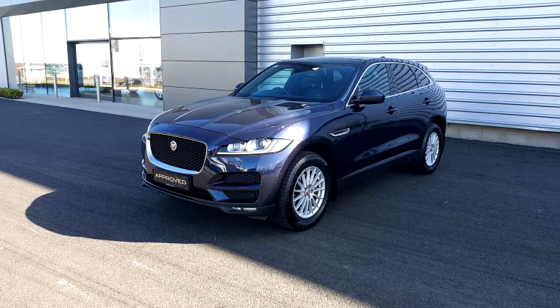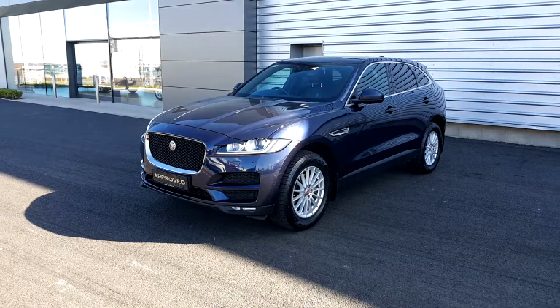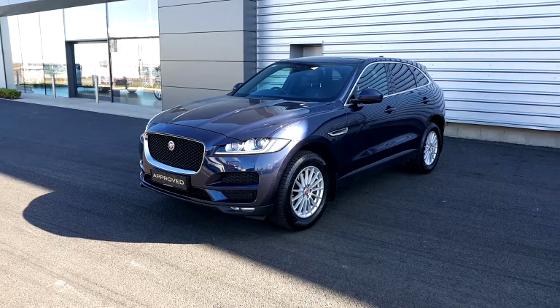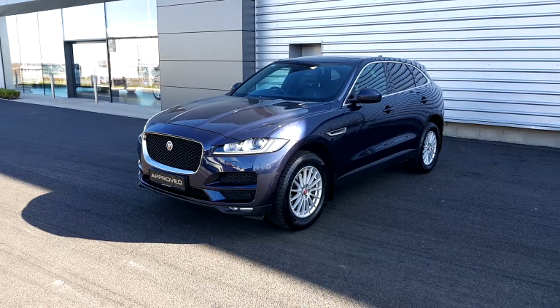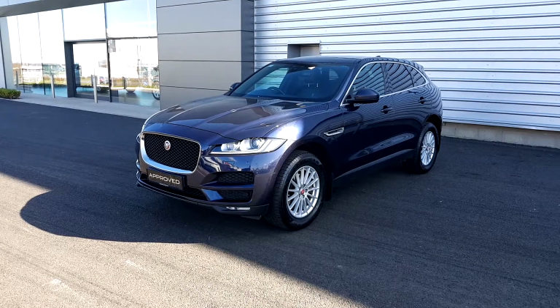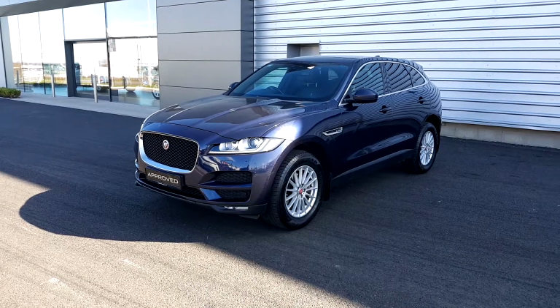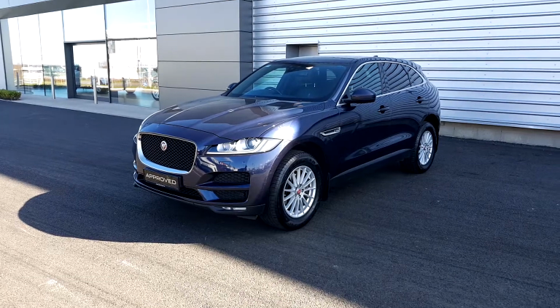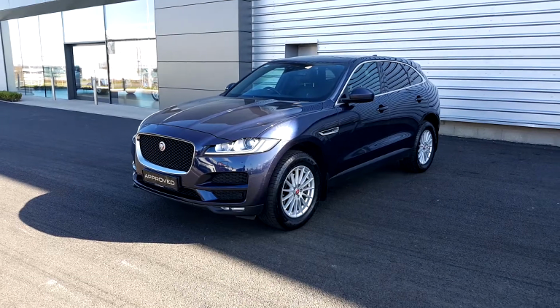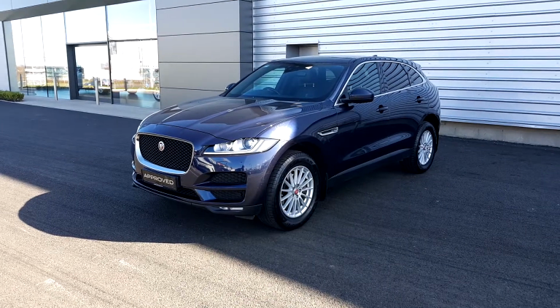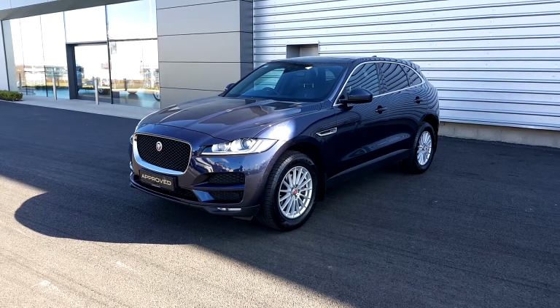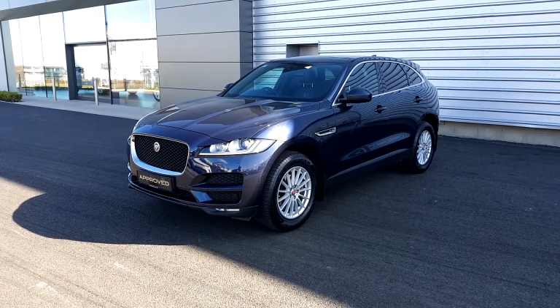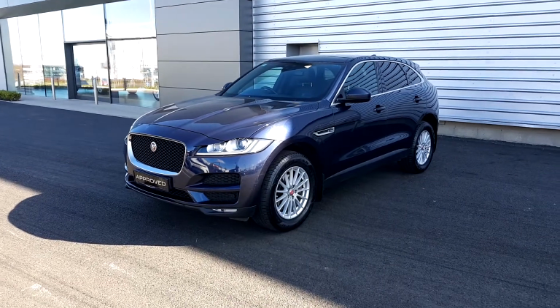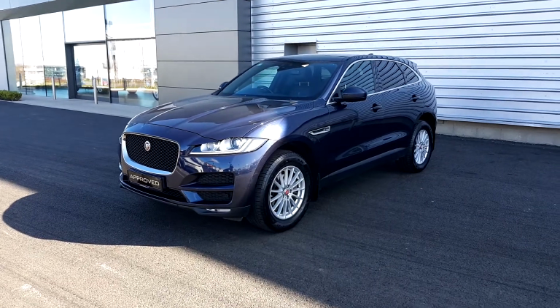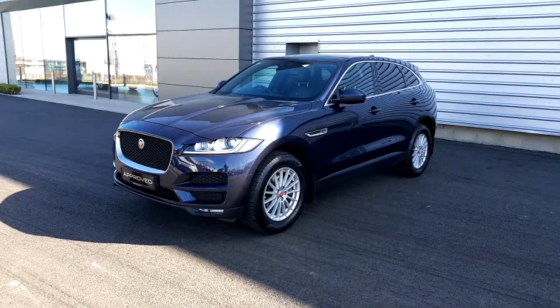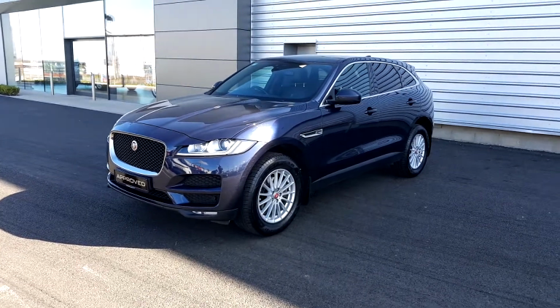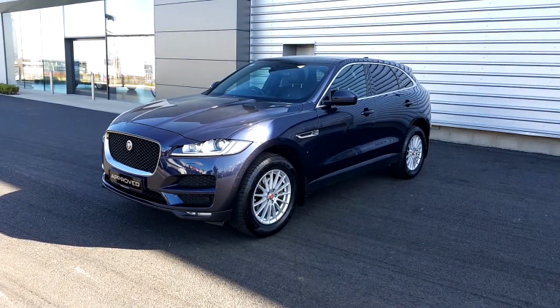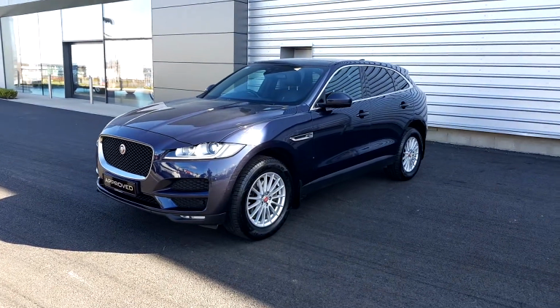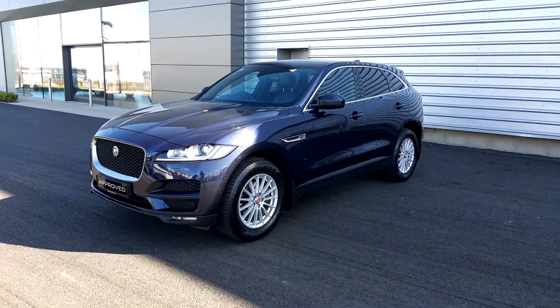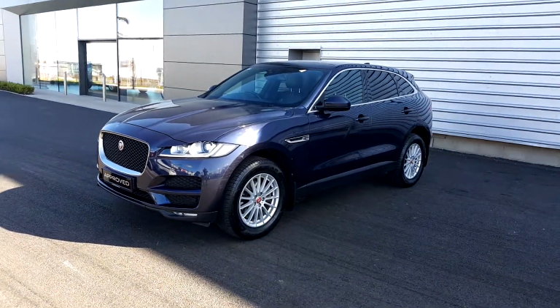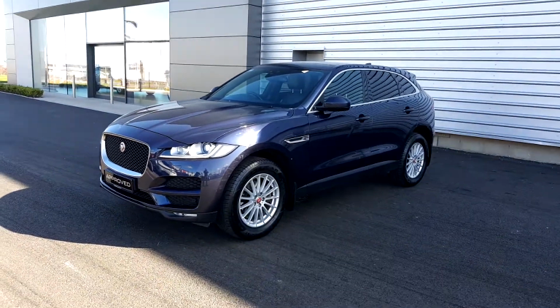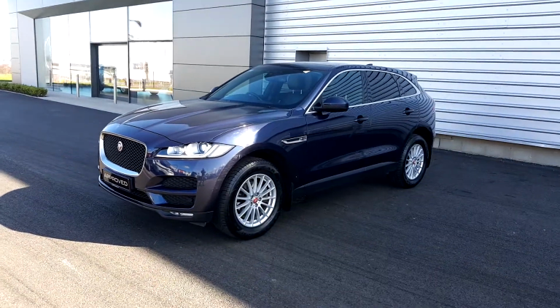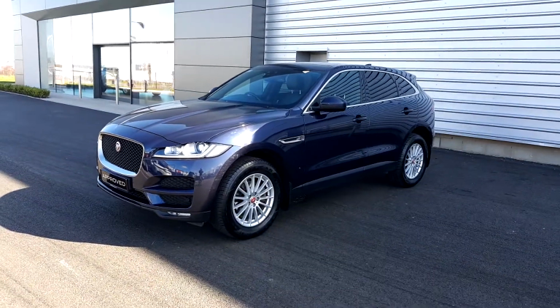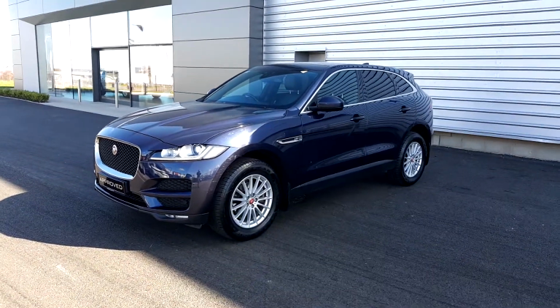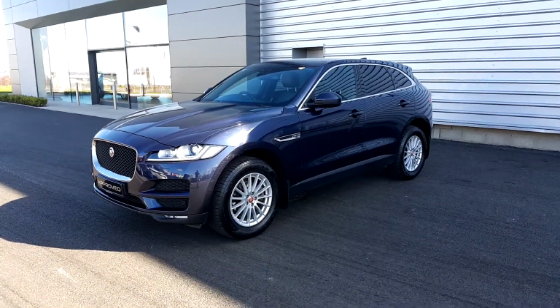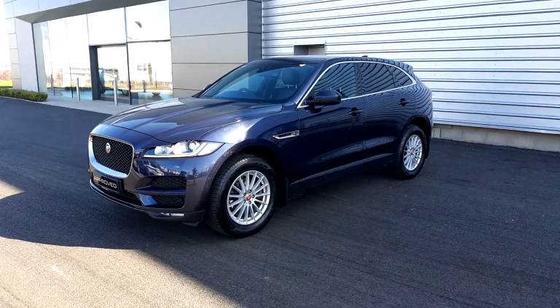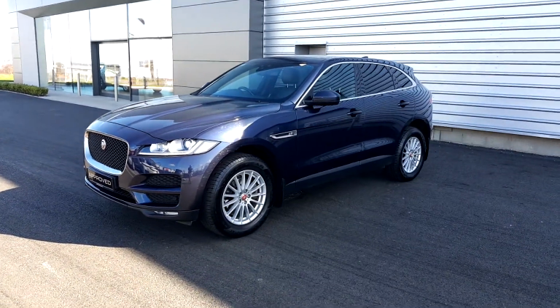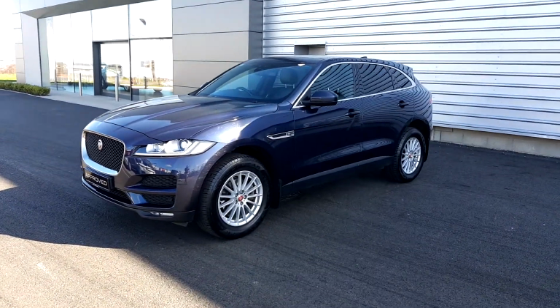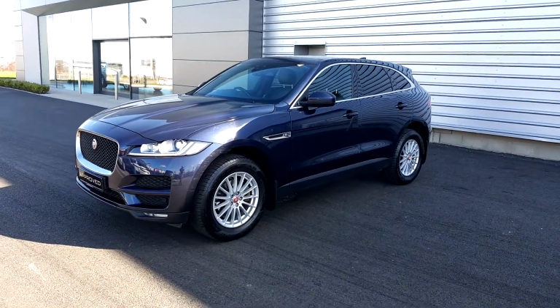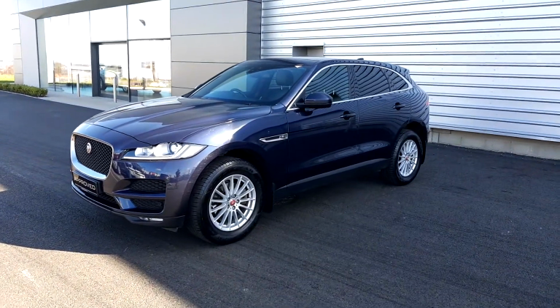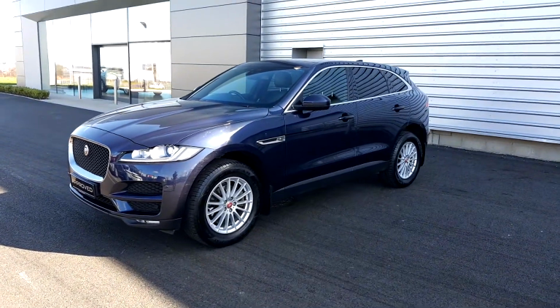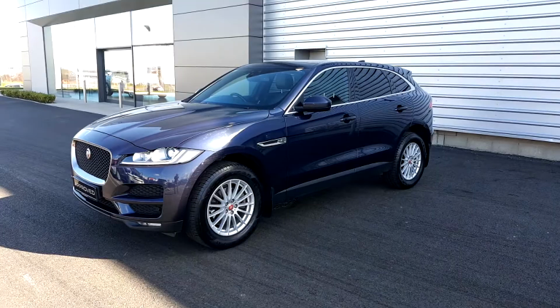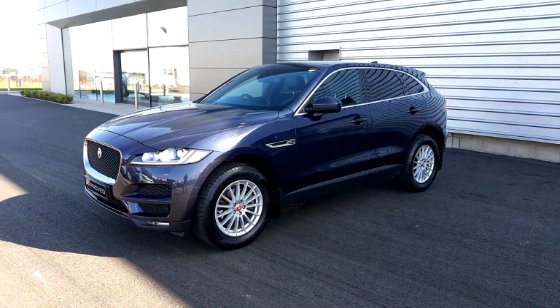Welcome to Joe Duffy Jaguar Land Rover in Airside Swords. Today we're looking at the 2017 Jaguar F-Pace Prestige.